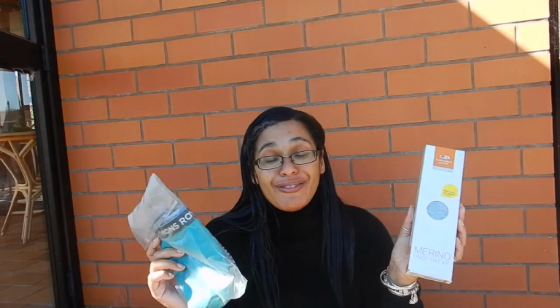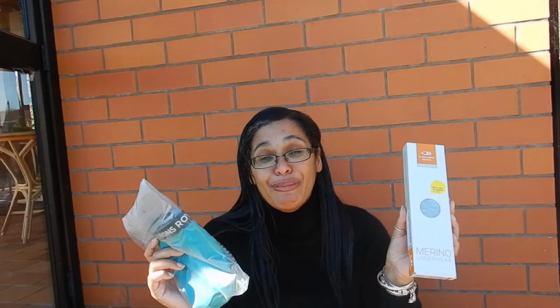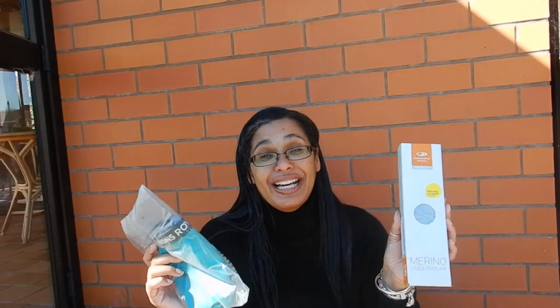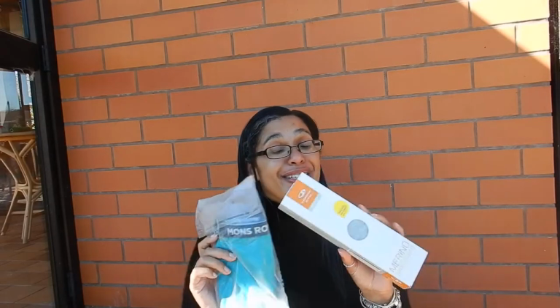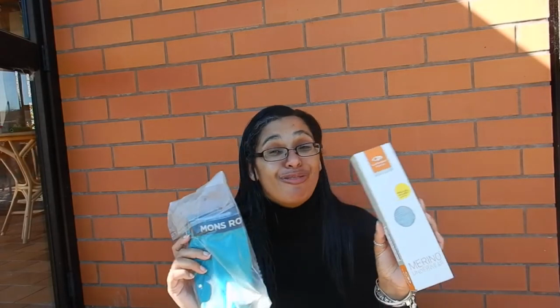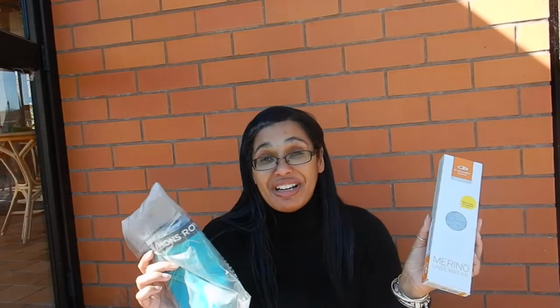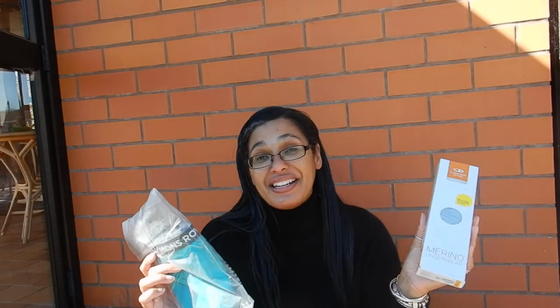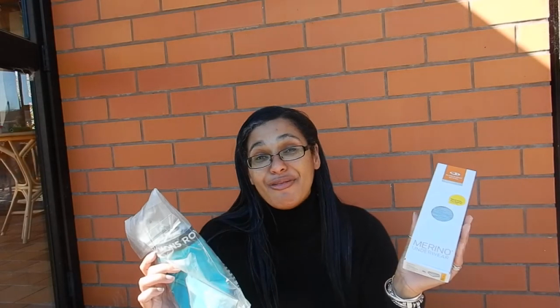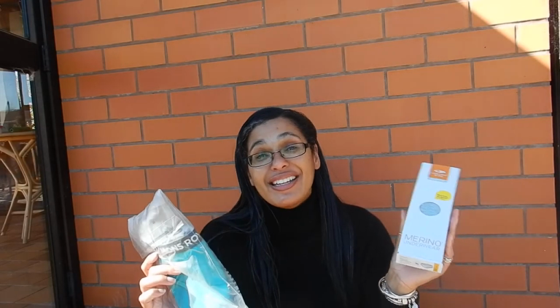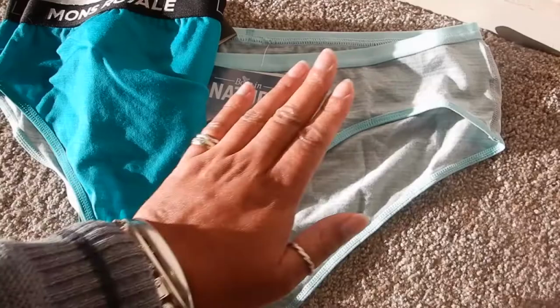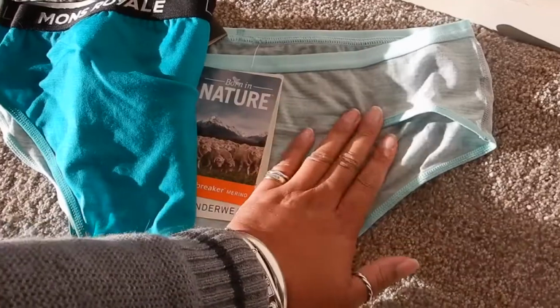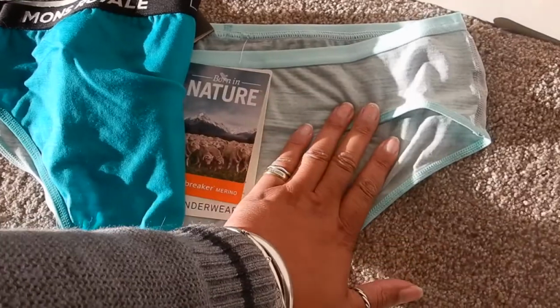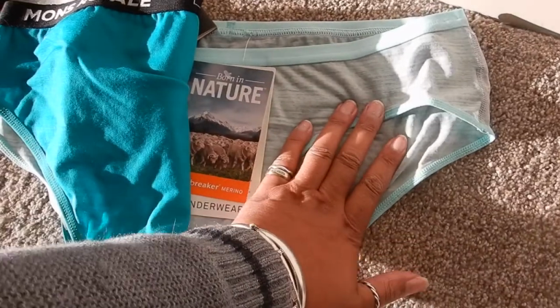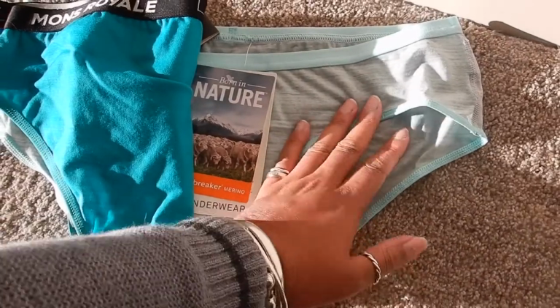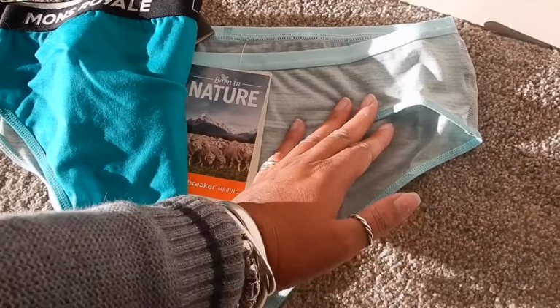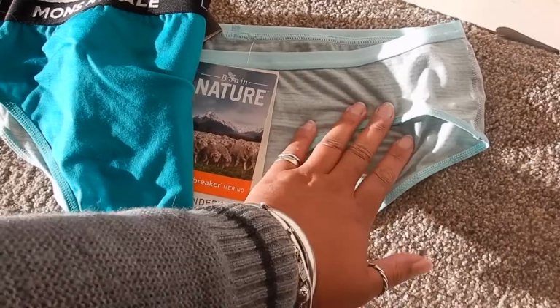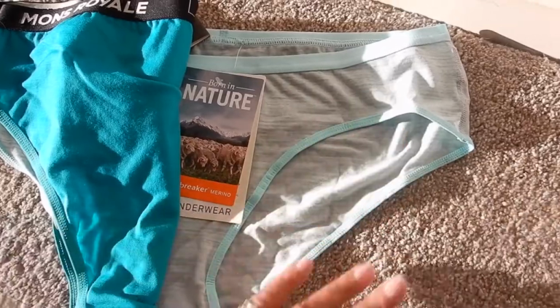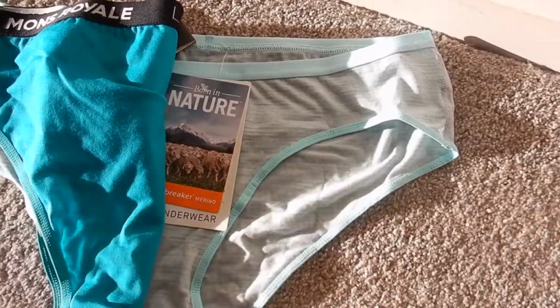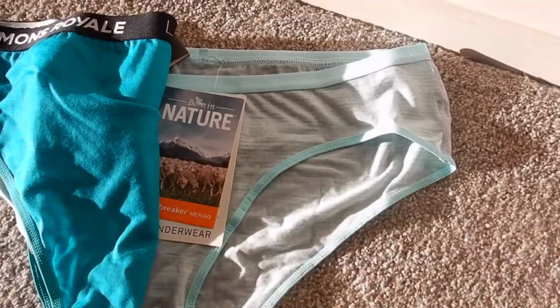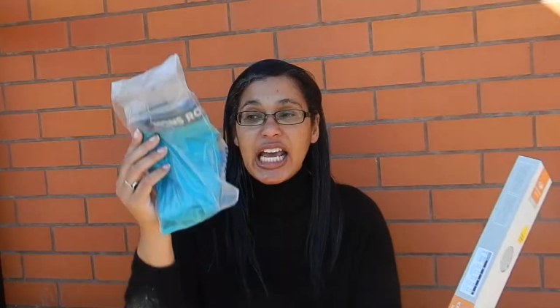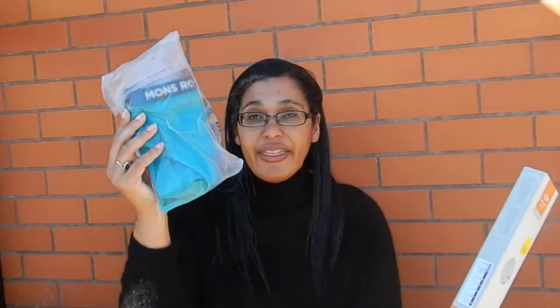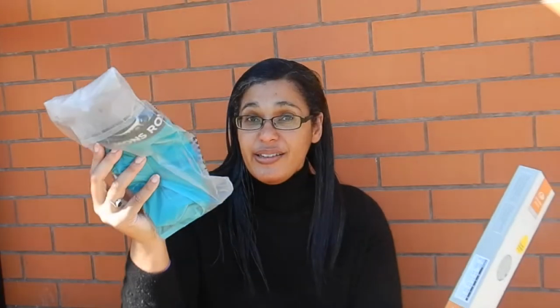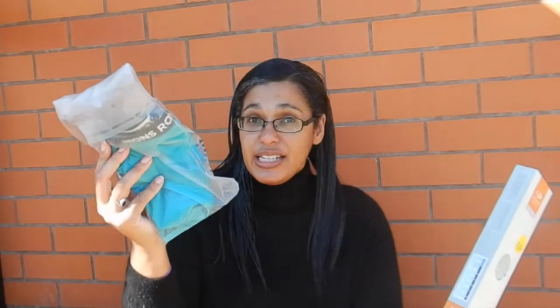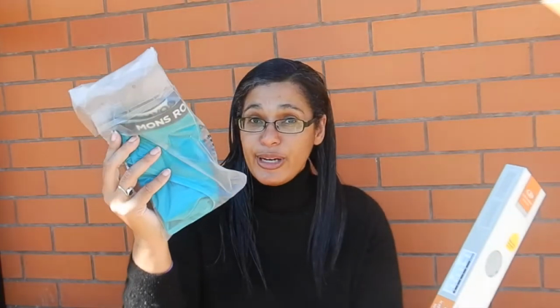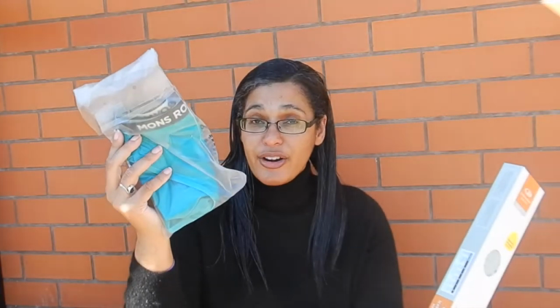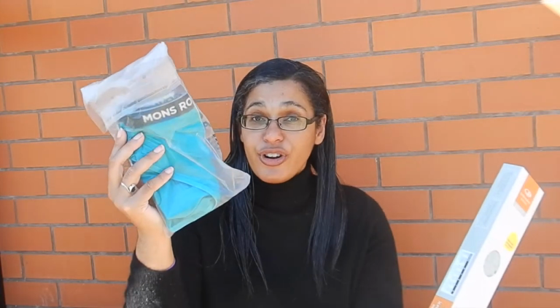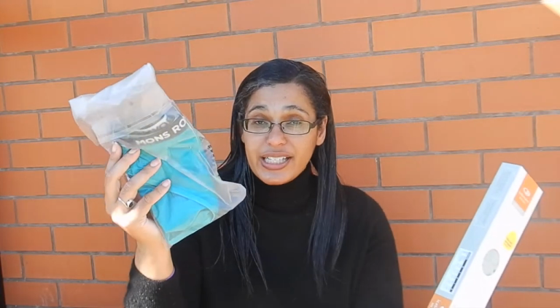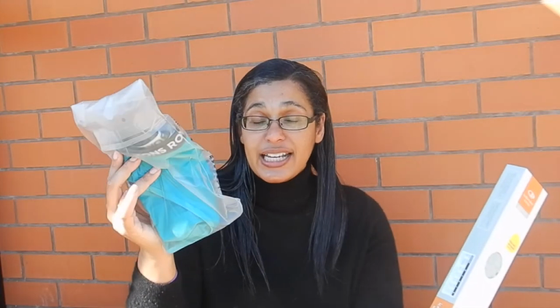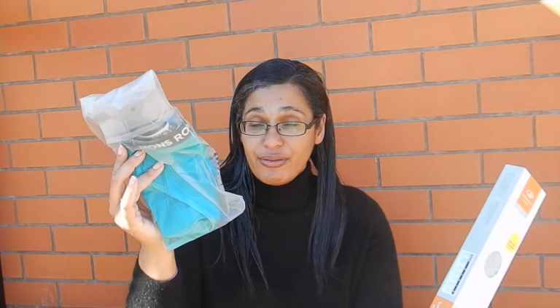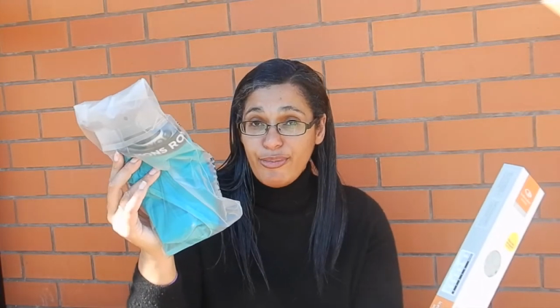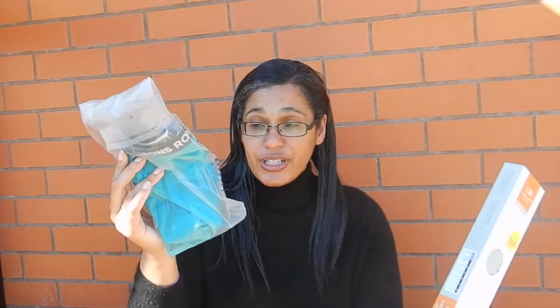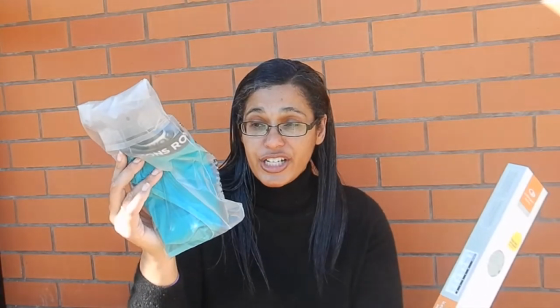Once you've got merino, it's very hard to go back to cotton. This has free pack postage in New Zealand, whereas this one you need to spend $100 to get the free postage.